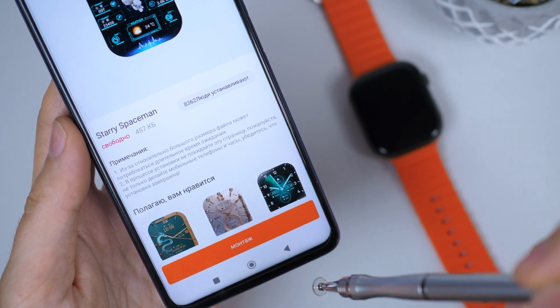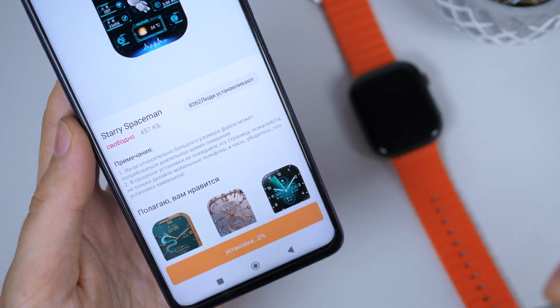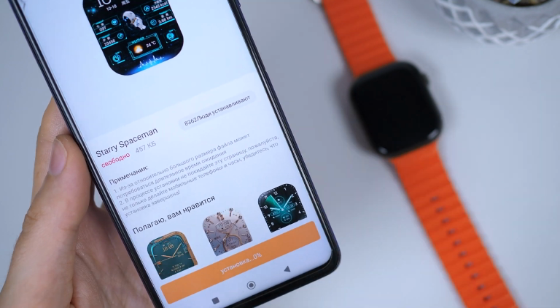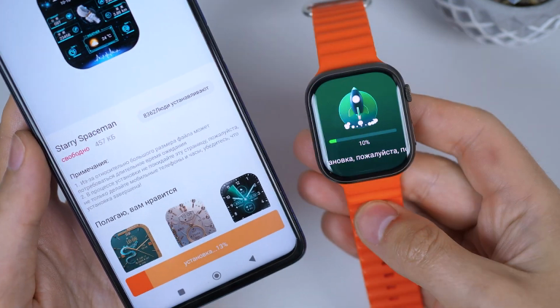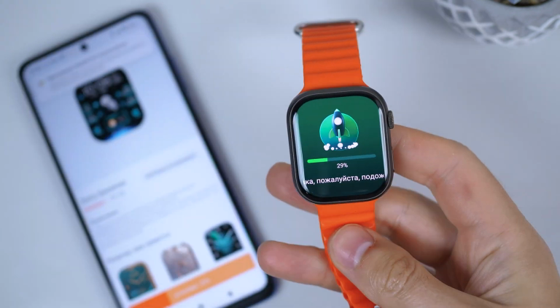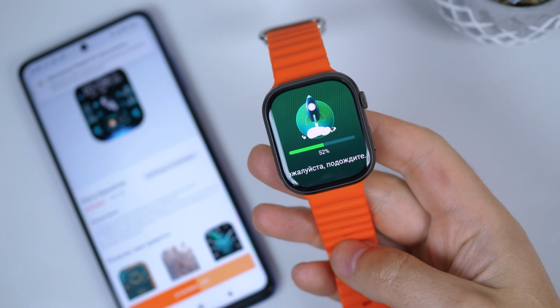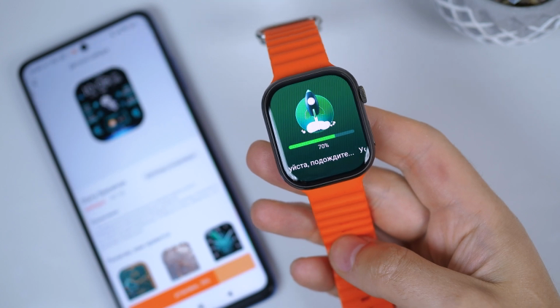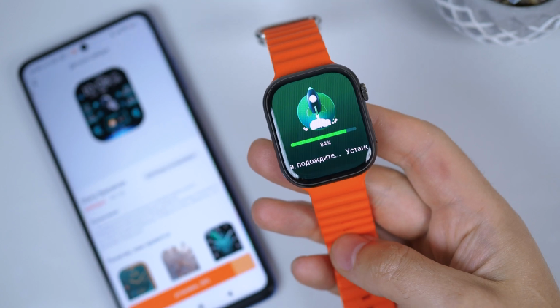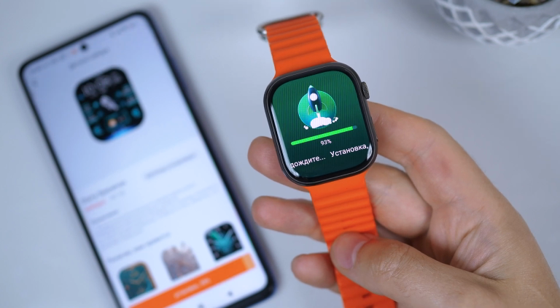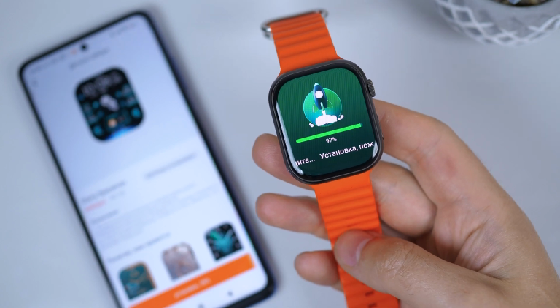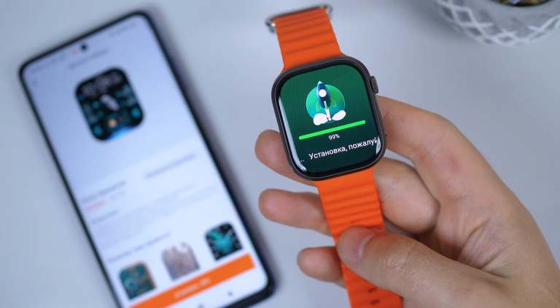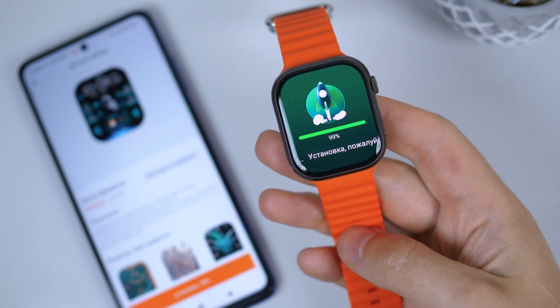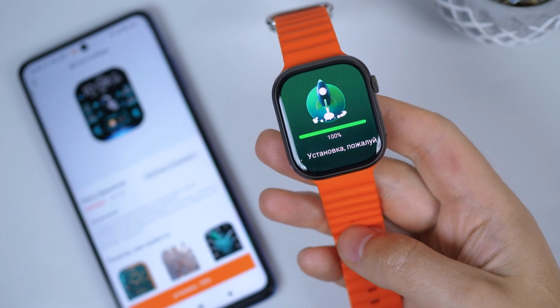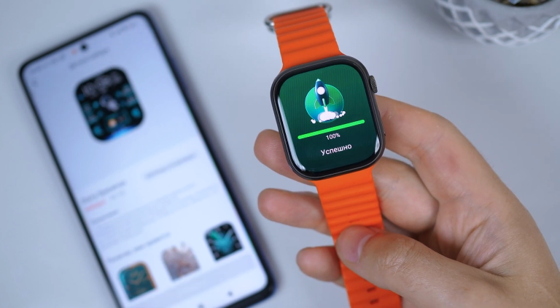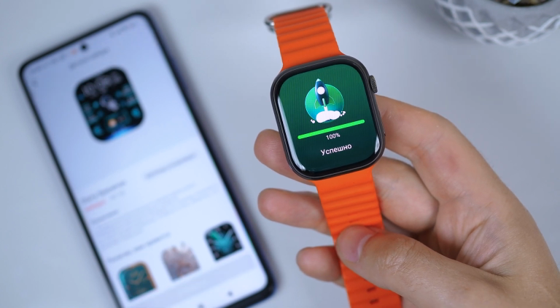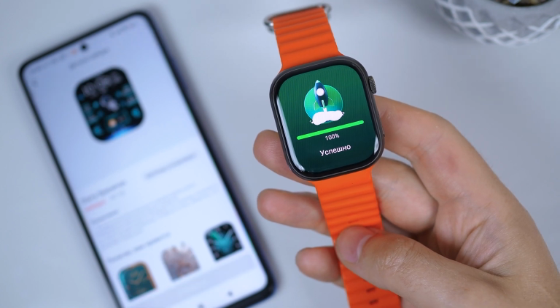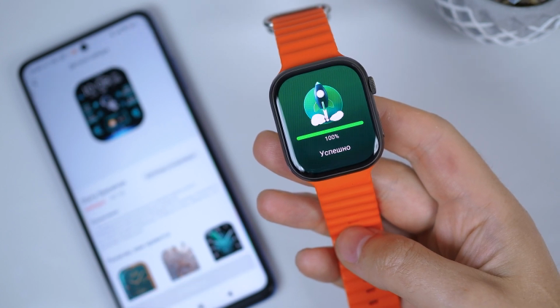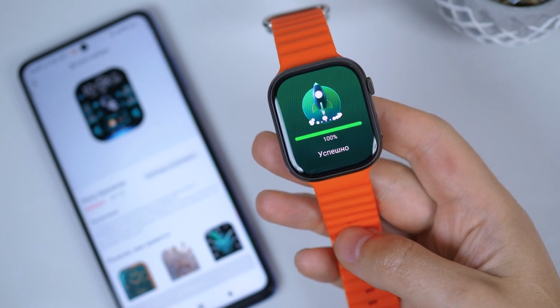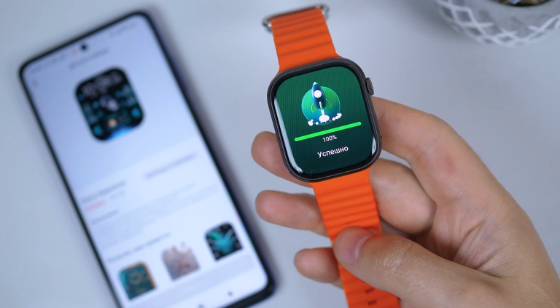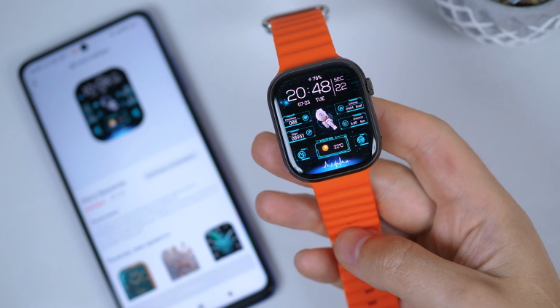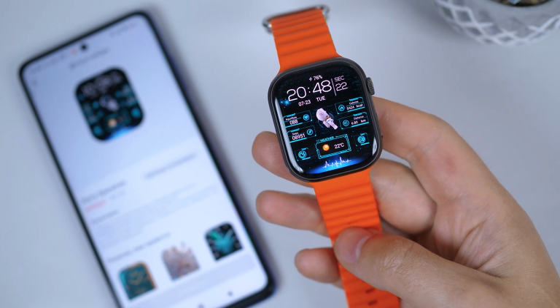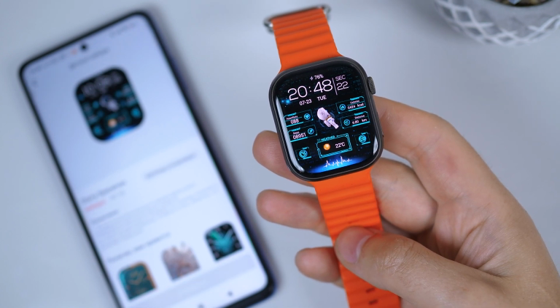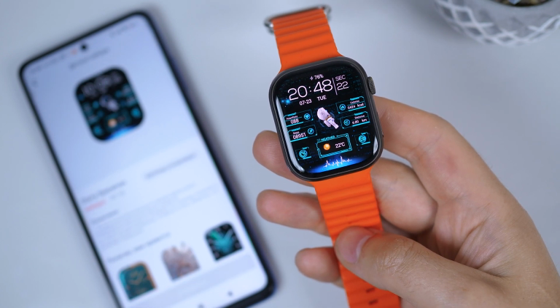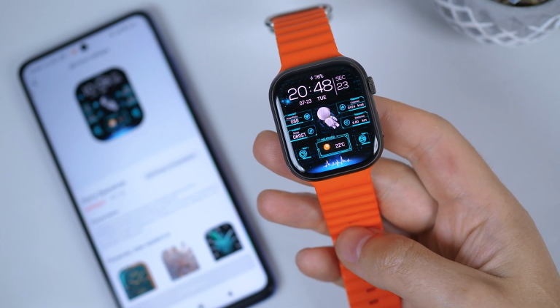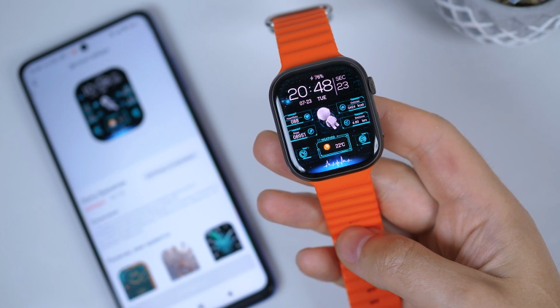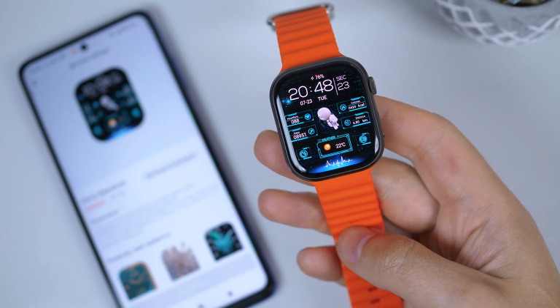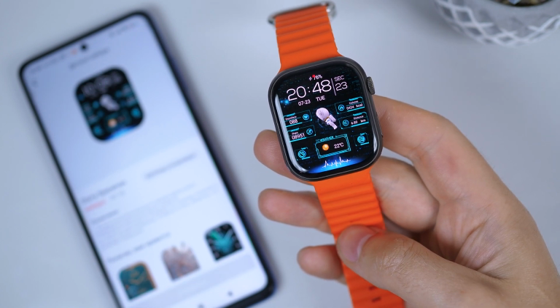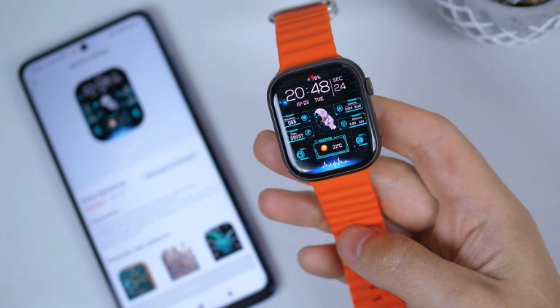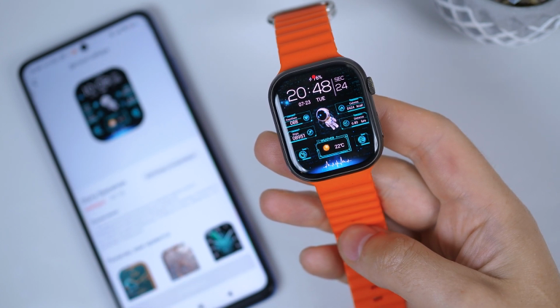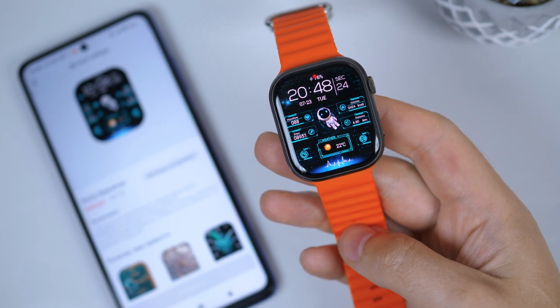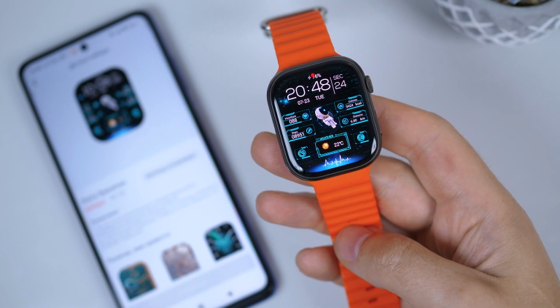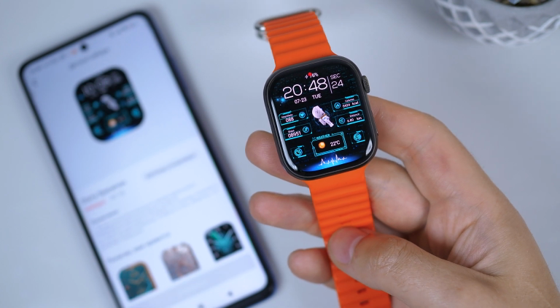As you can see, it's not difficult at all. The watch face is installed, and you can install any watch faces you want.